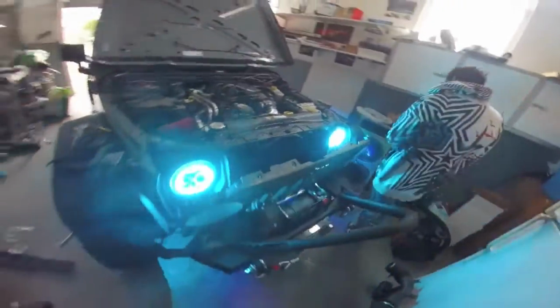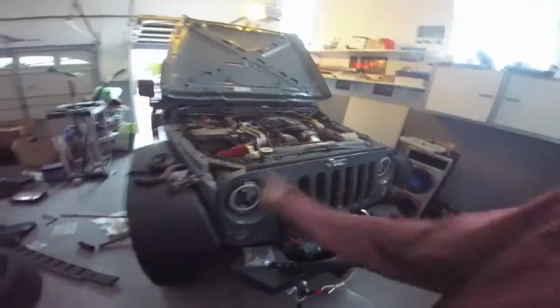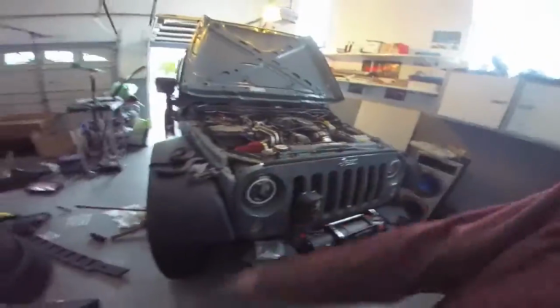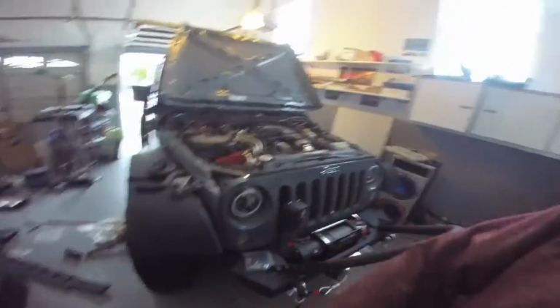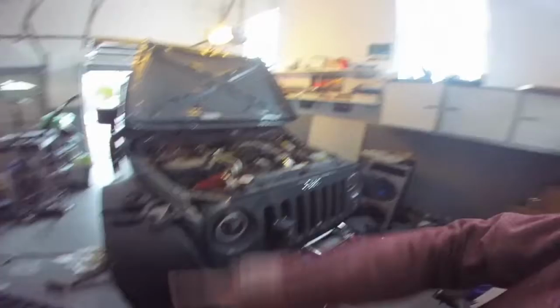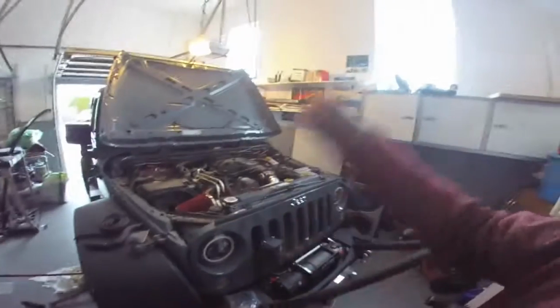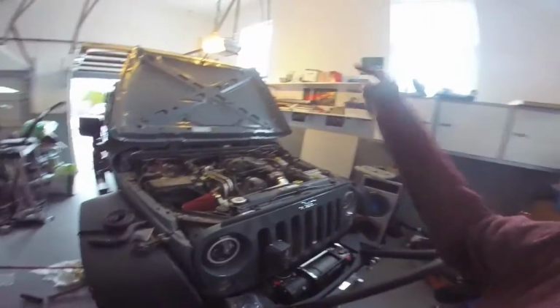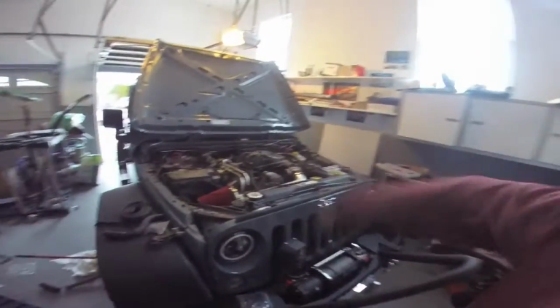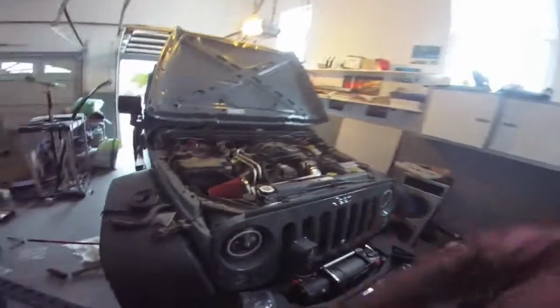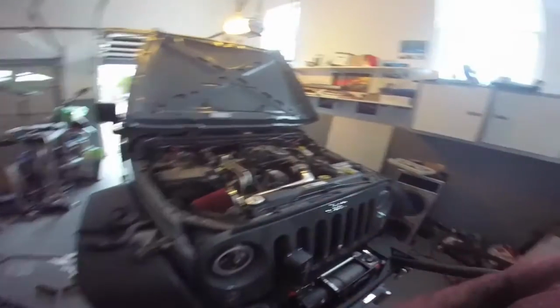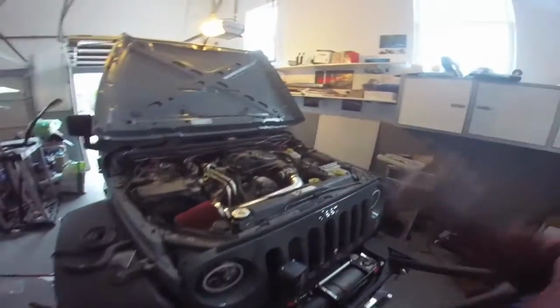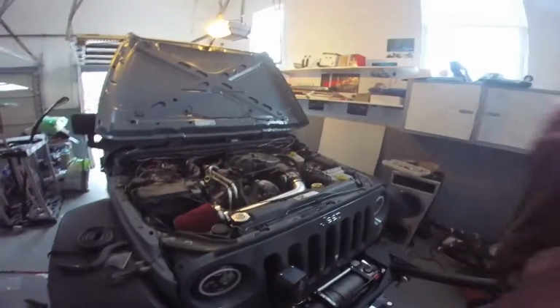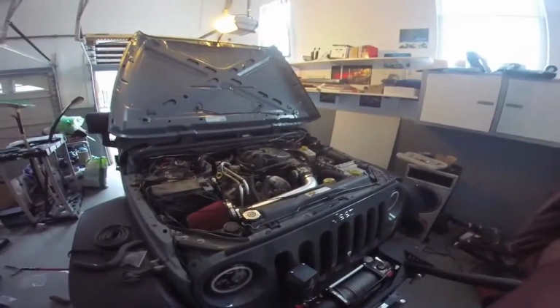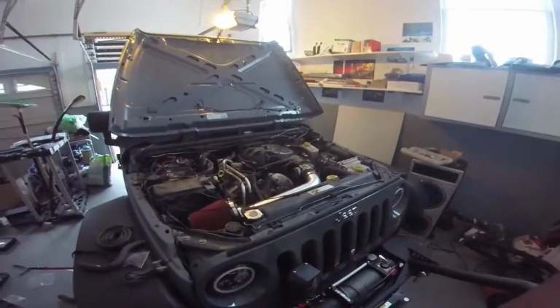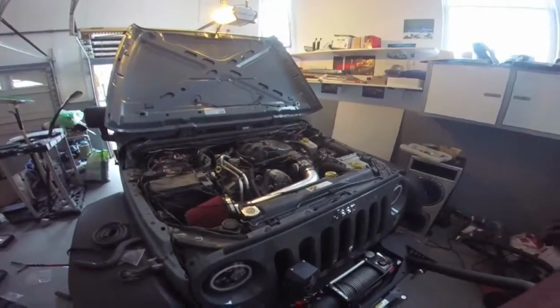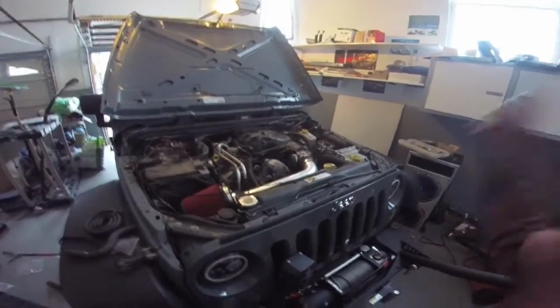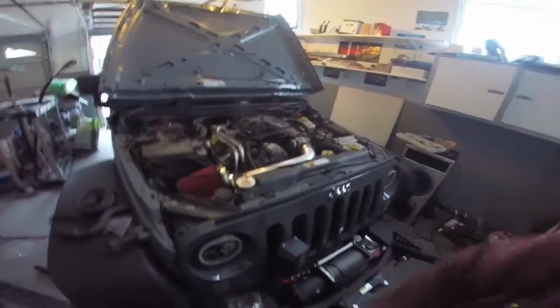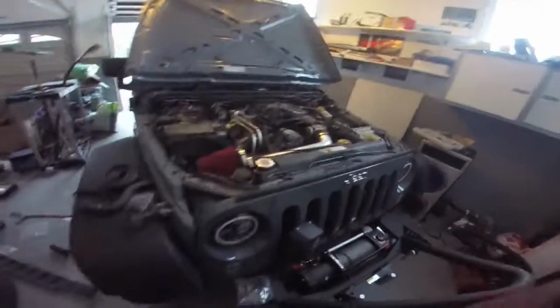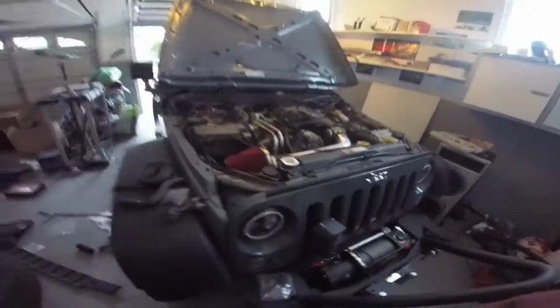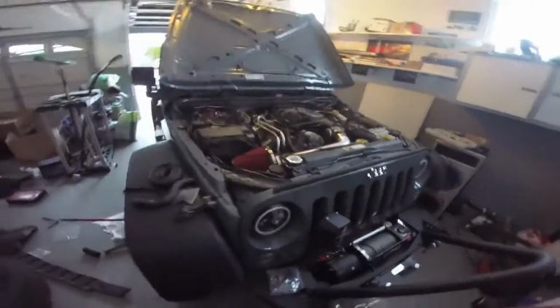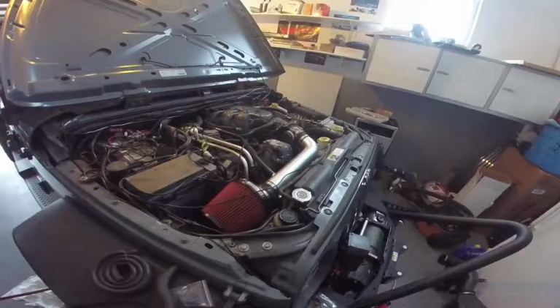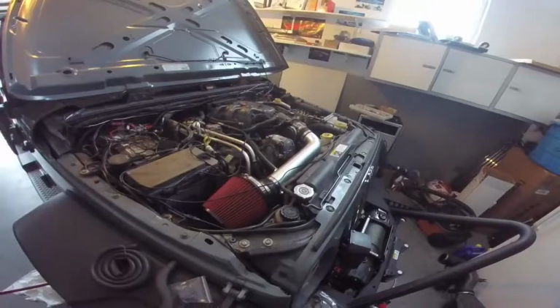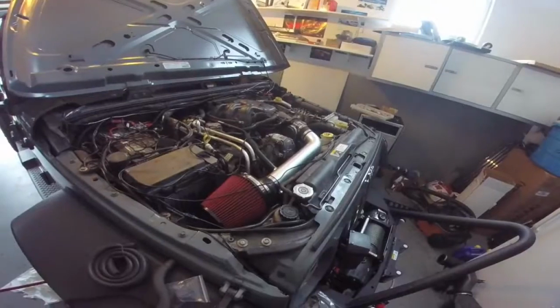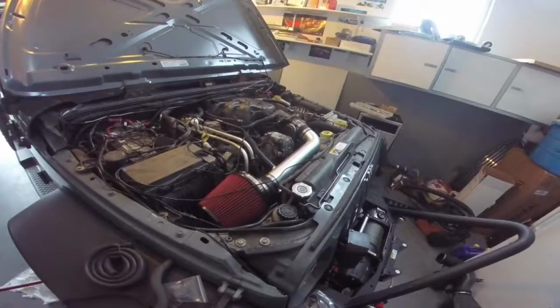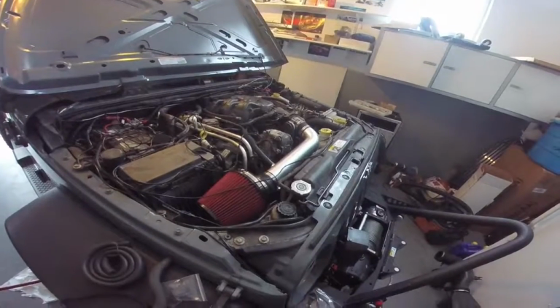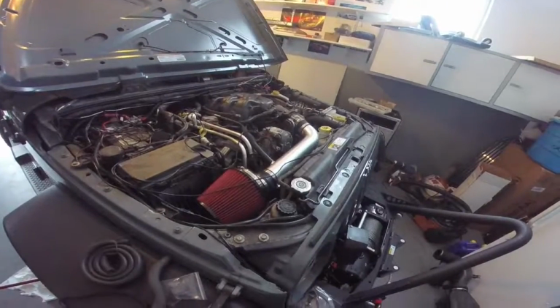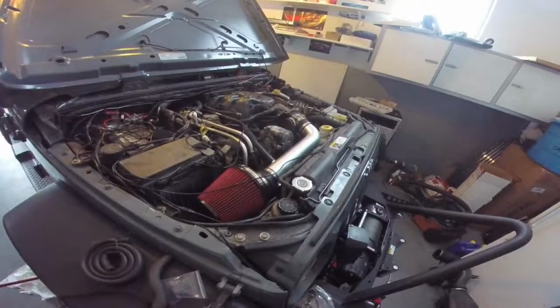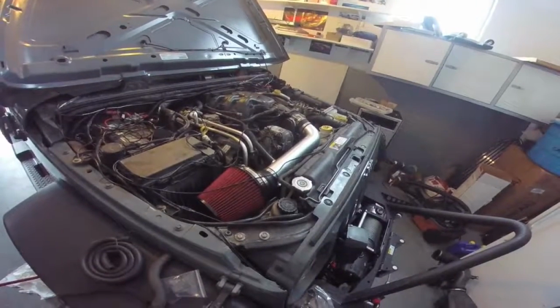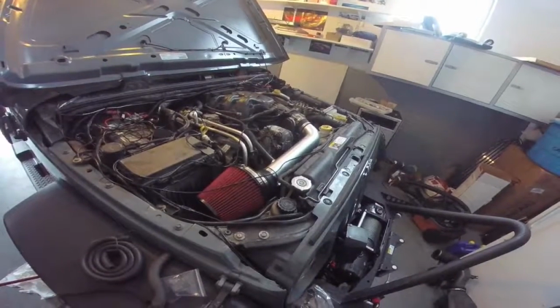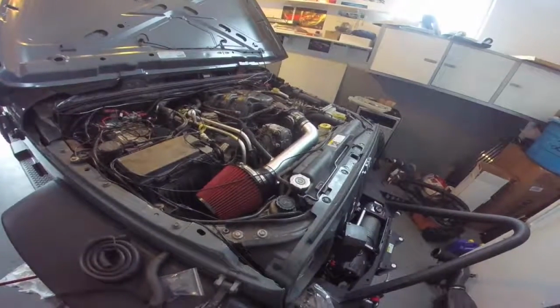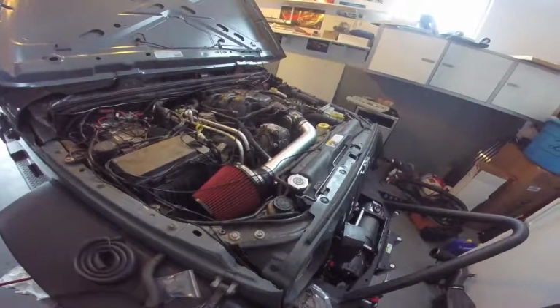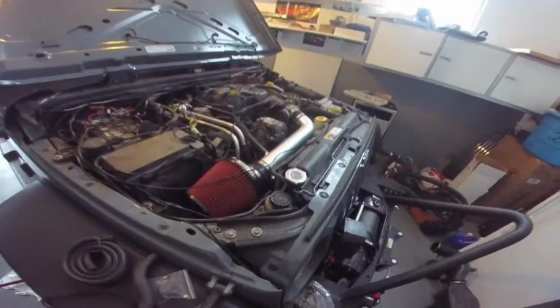The oil change is done and we're about to start it. Woo!